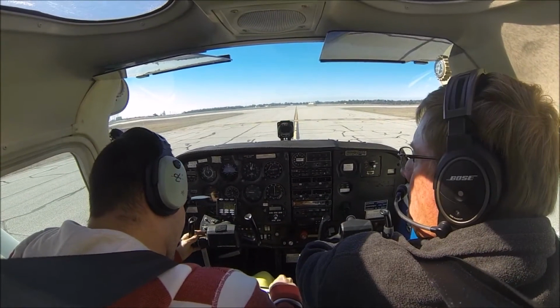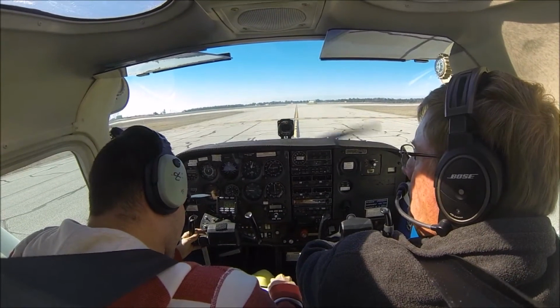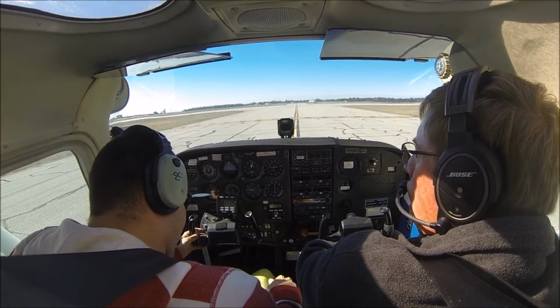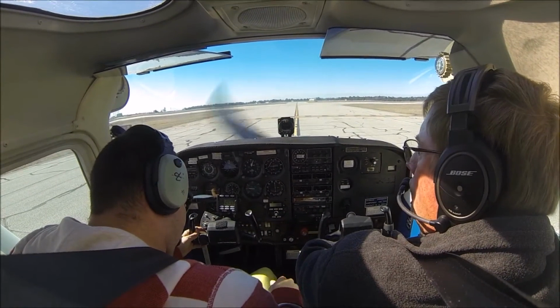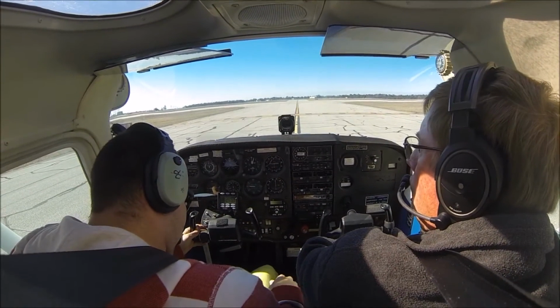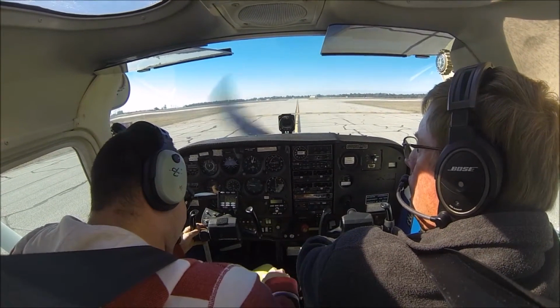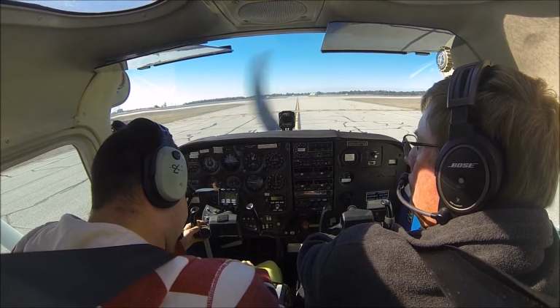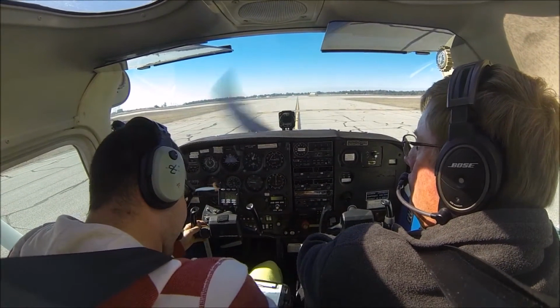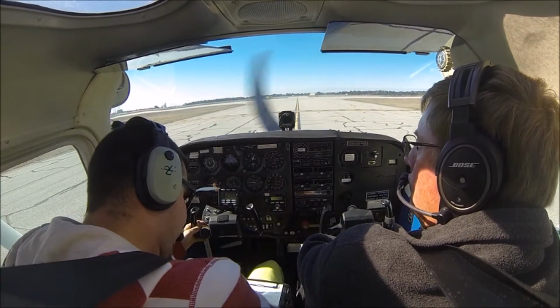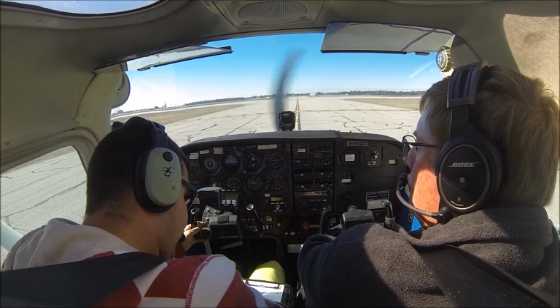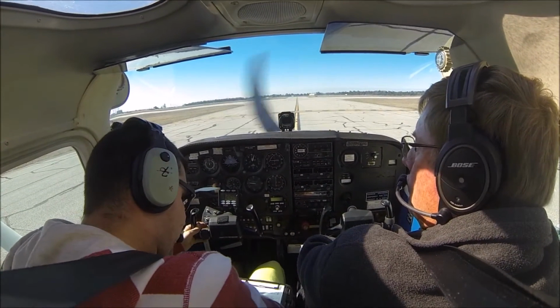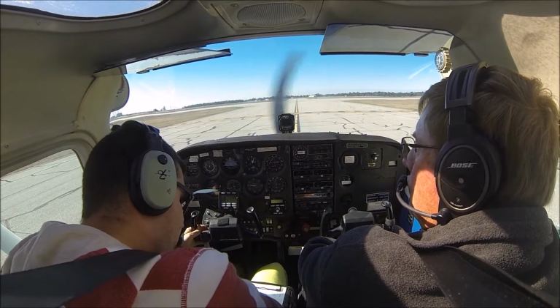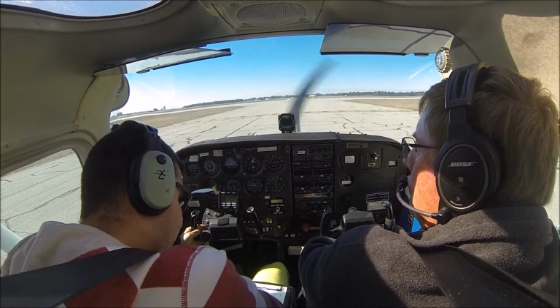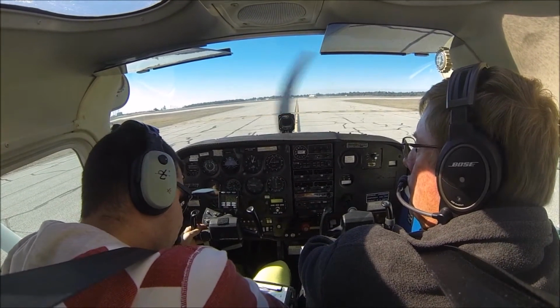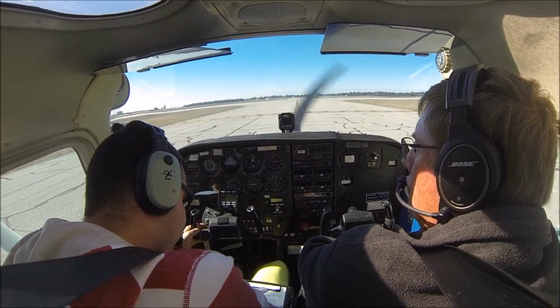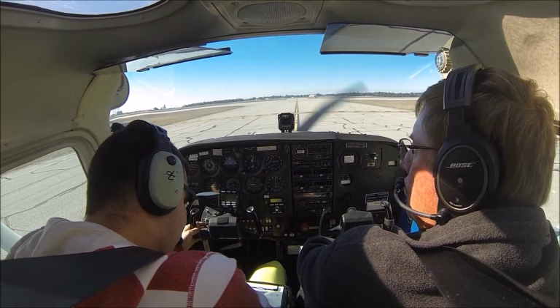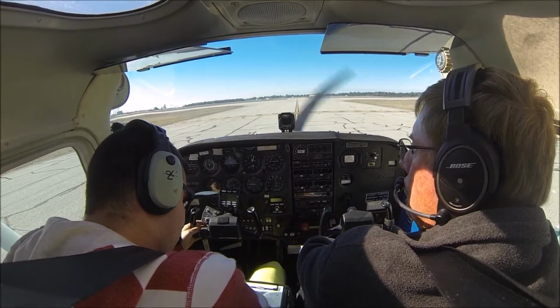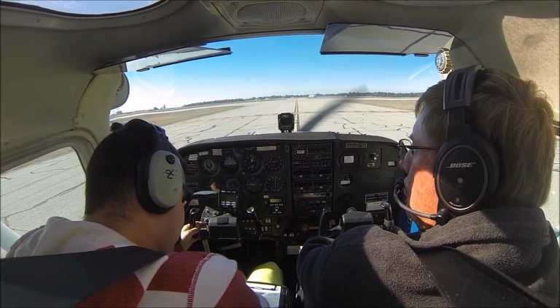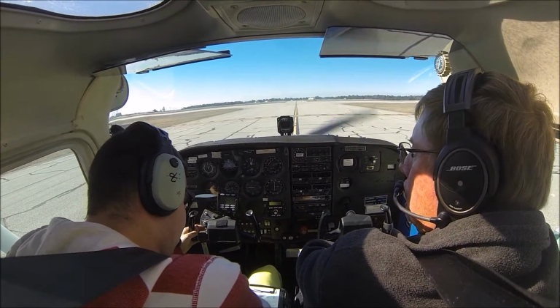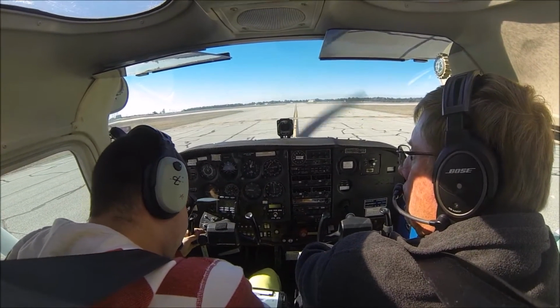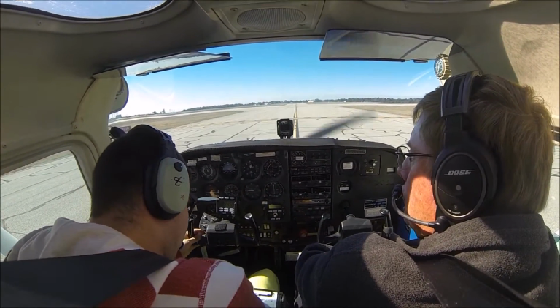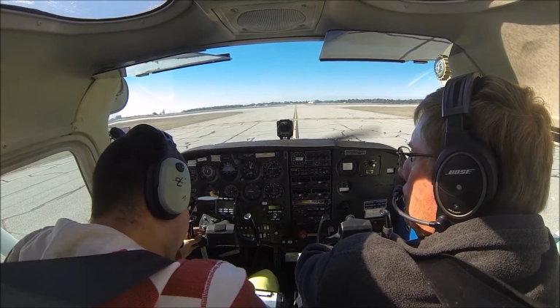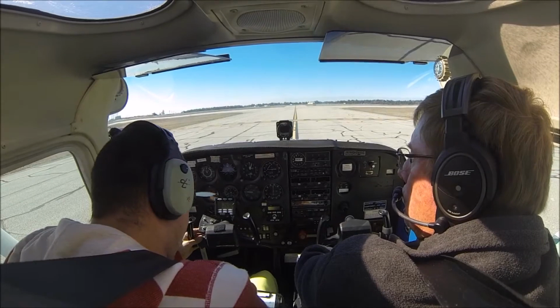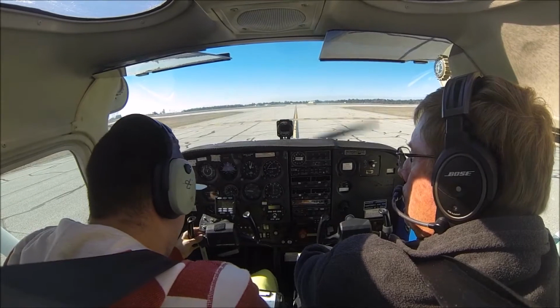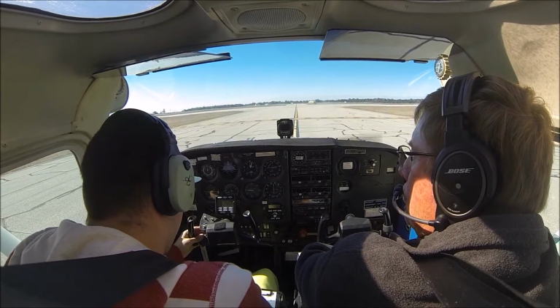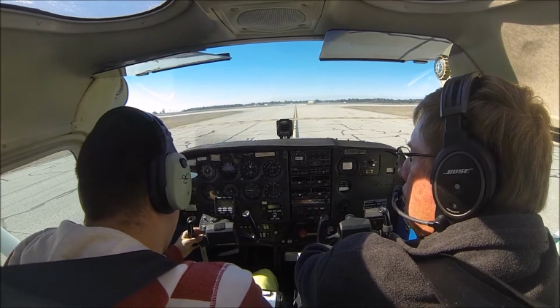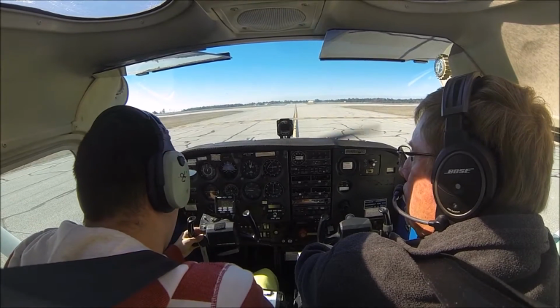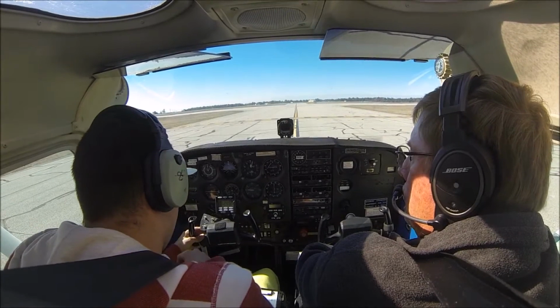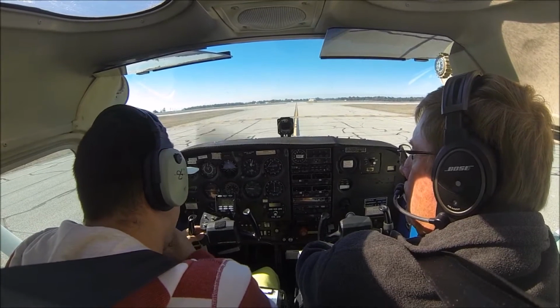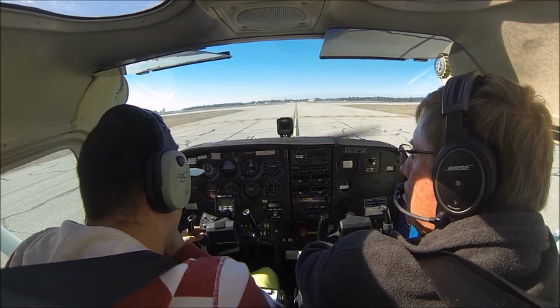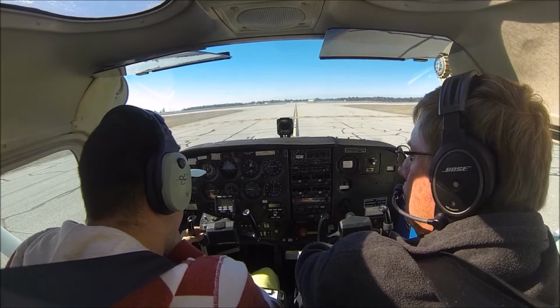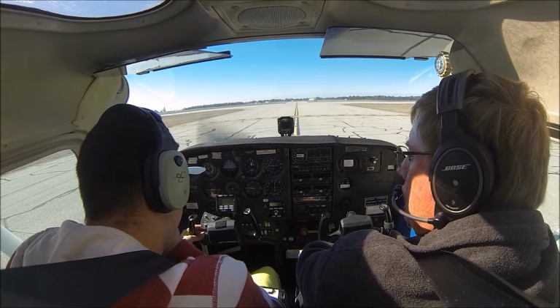Eglon Tower, Air Club 13, intersection Juliet, ready for departure, runway 1, VFR for the north training area.